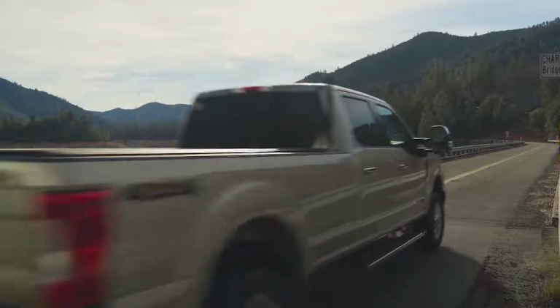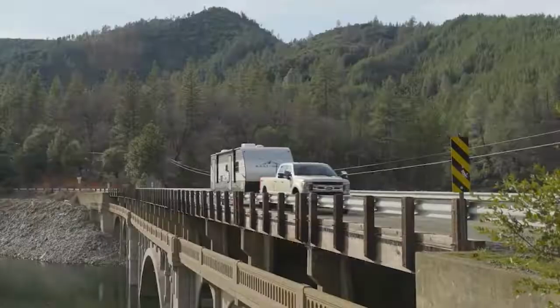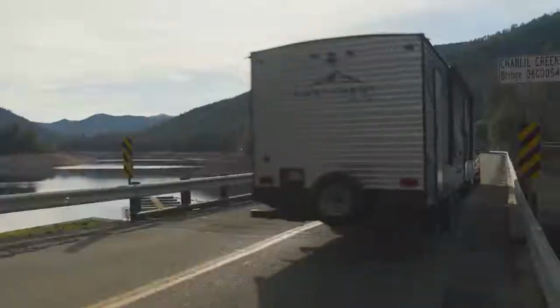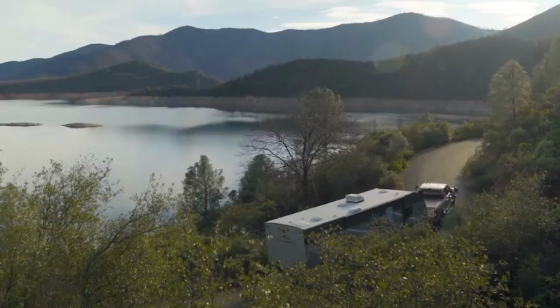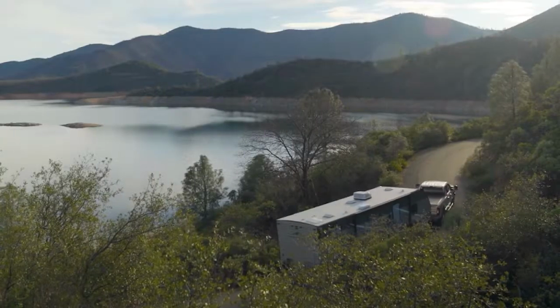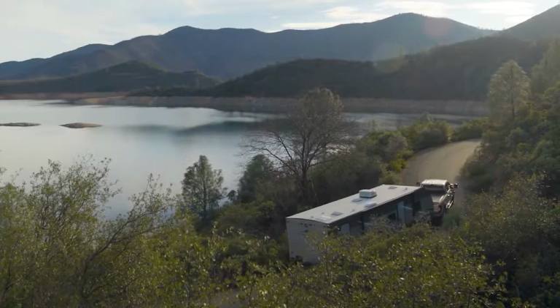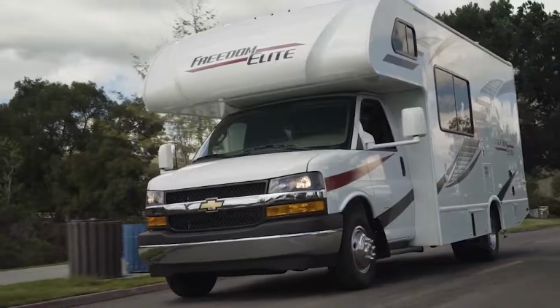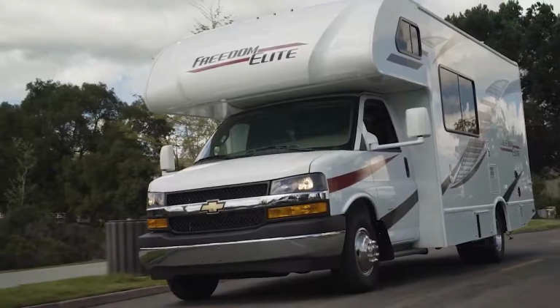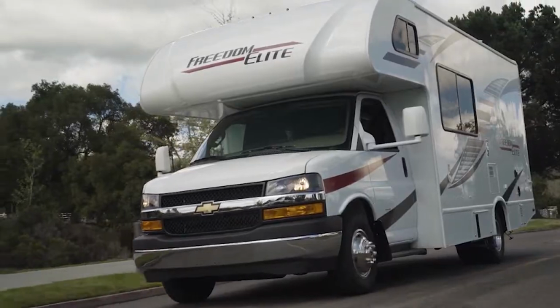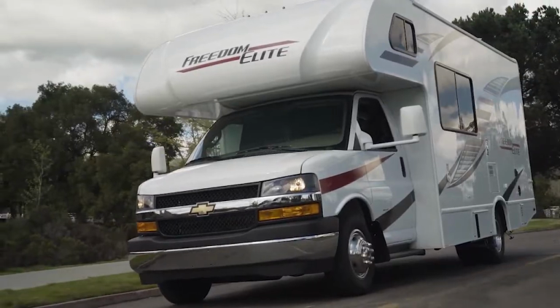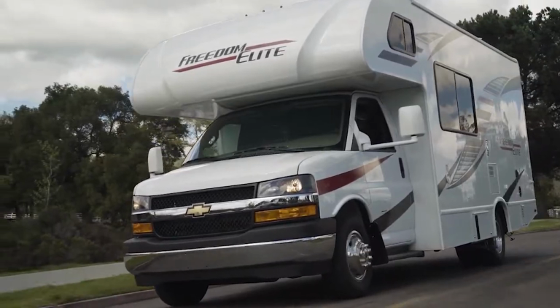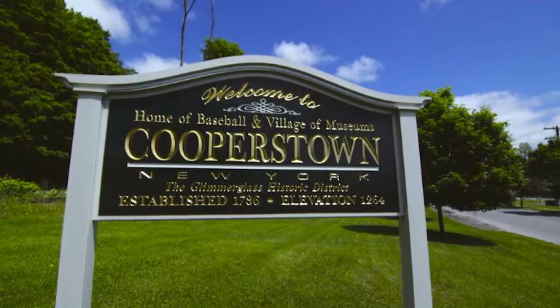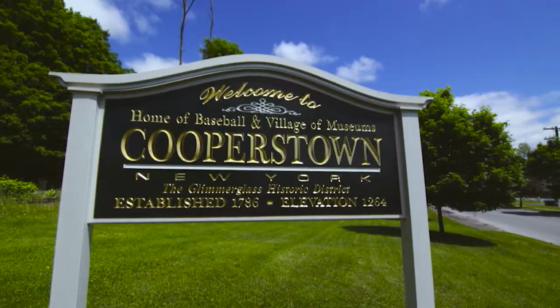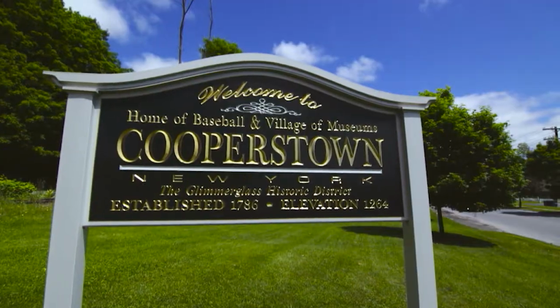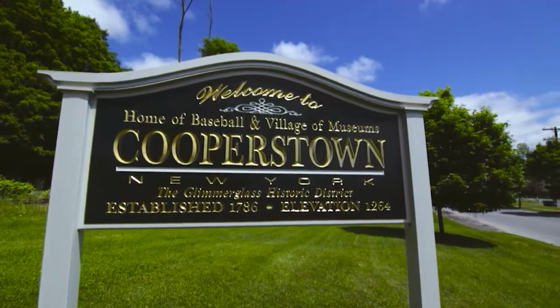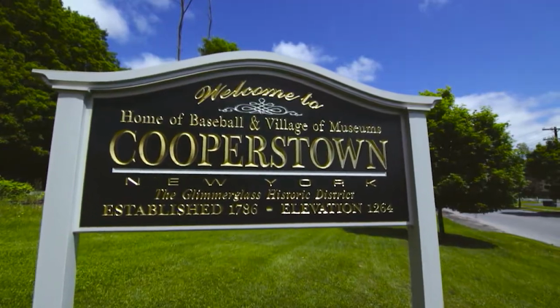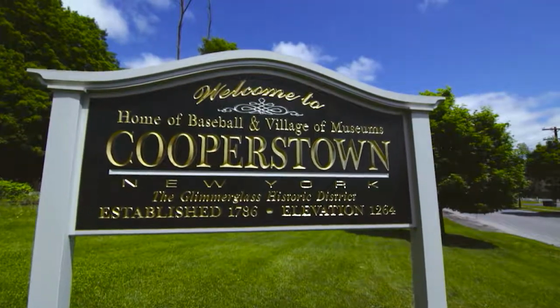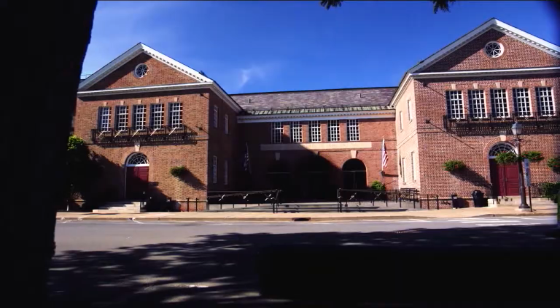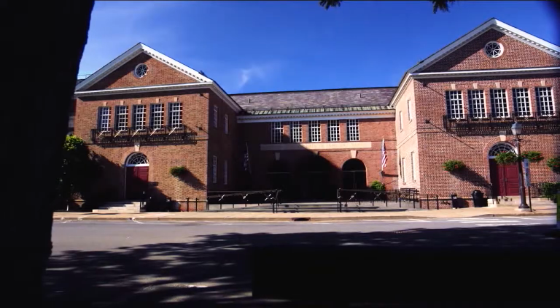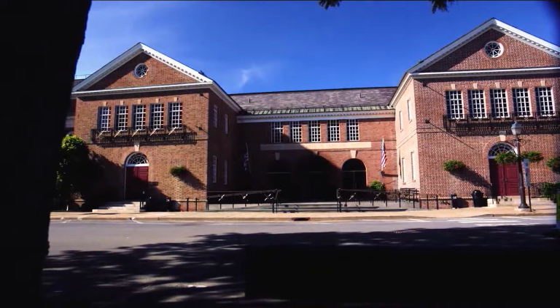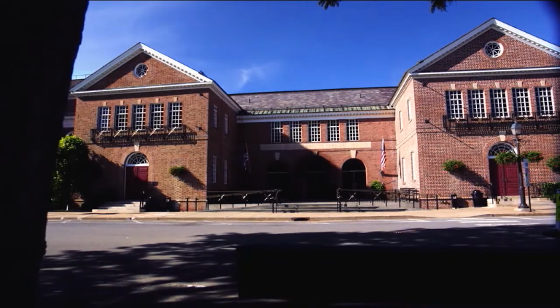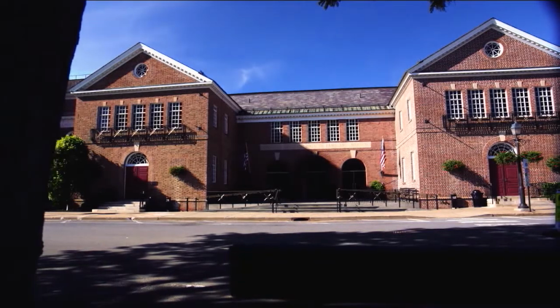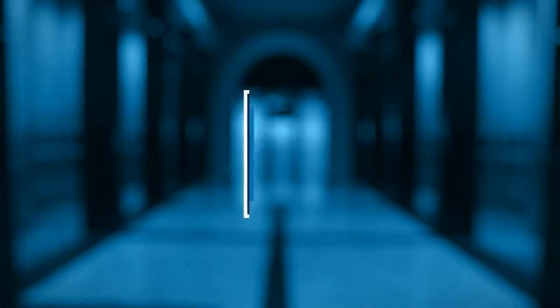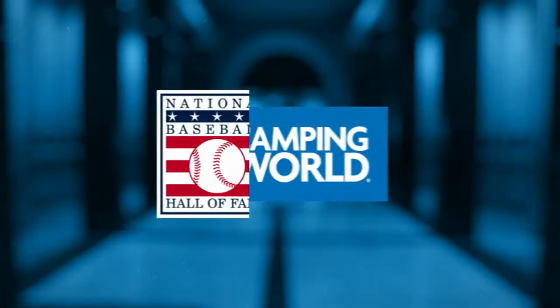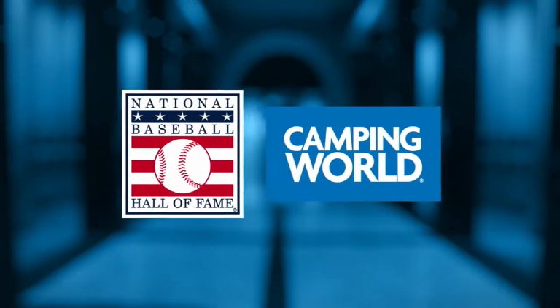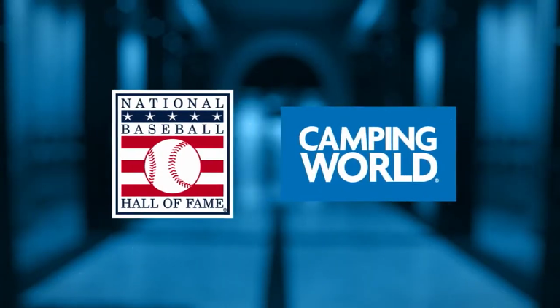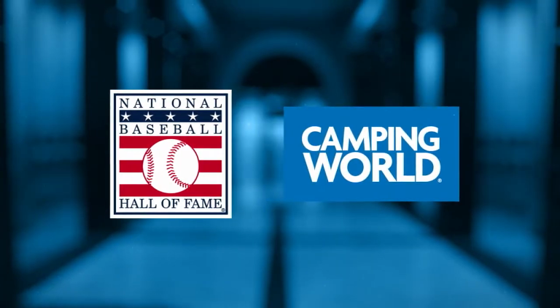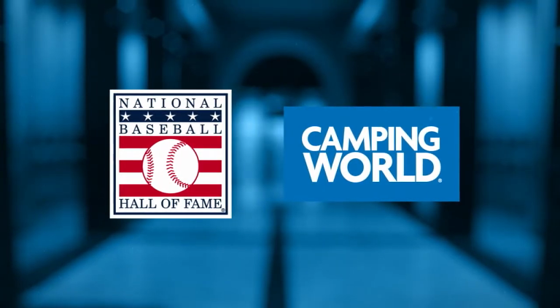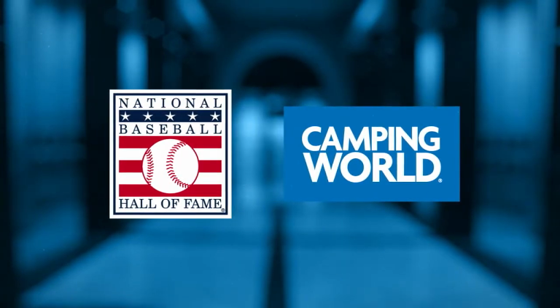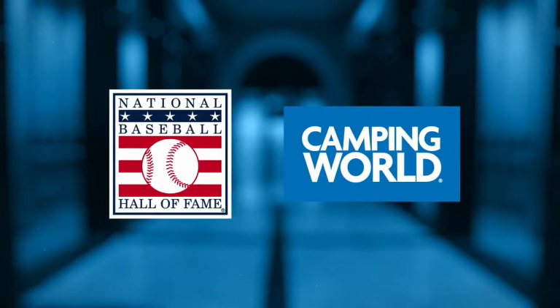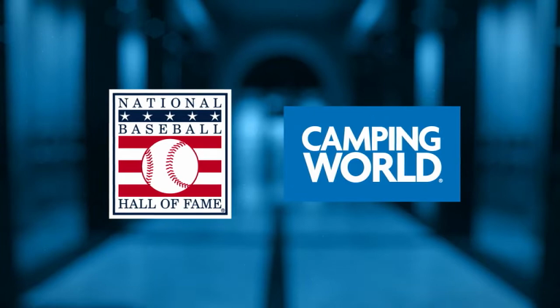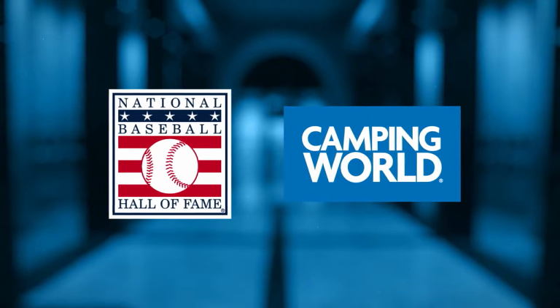Camping World encourages fans to get out there and visit the National Baseball Hall of Fame and Museum.